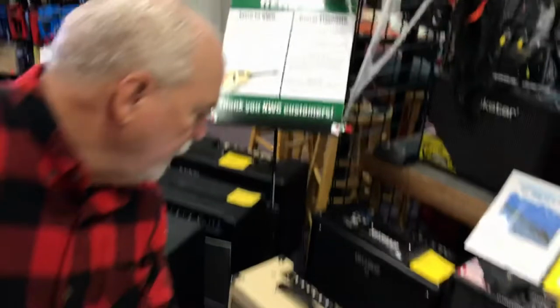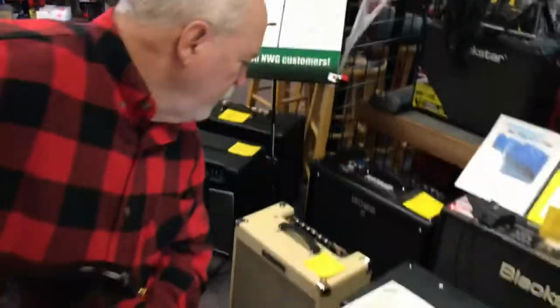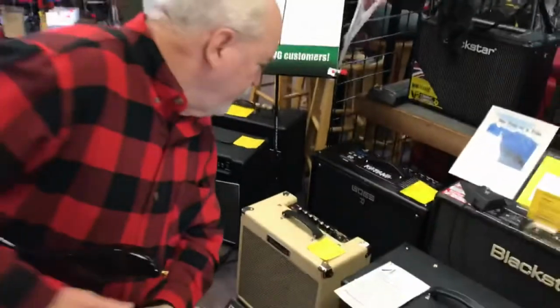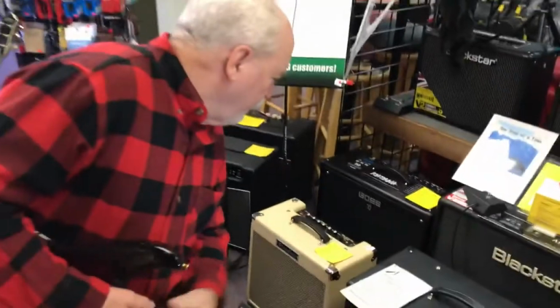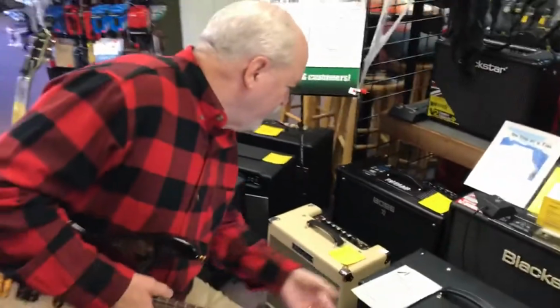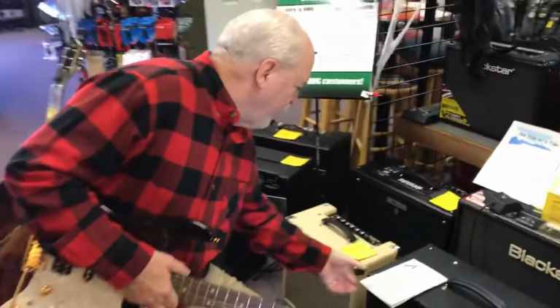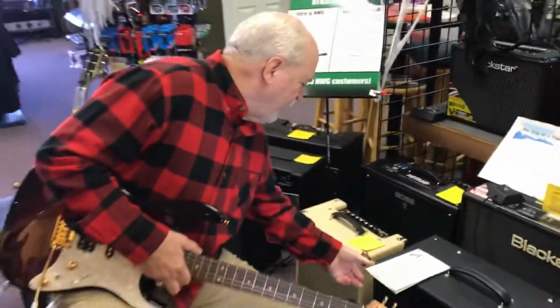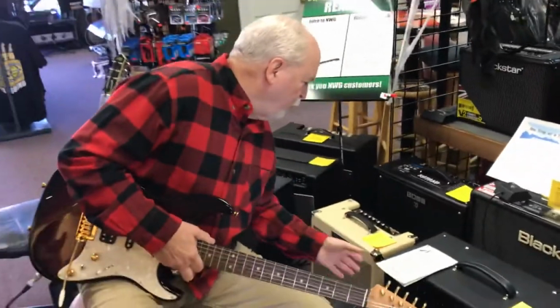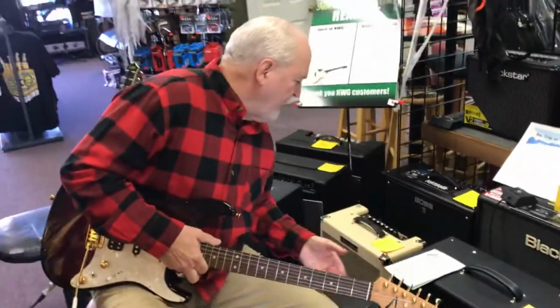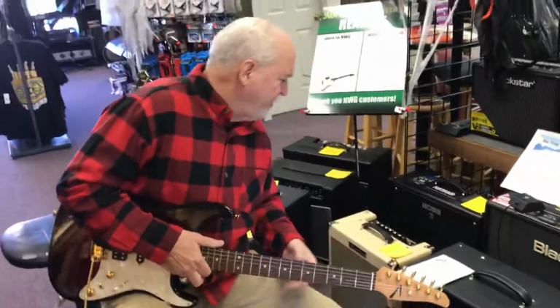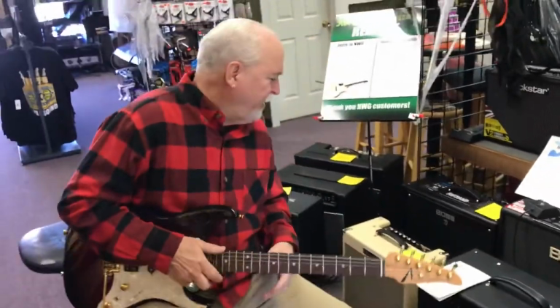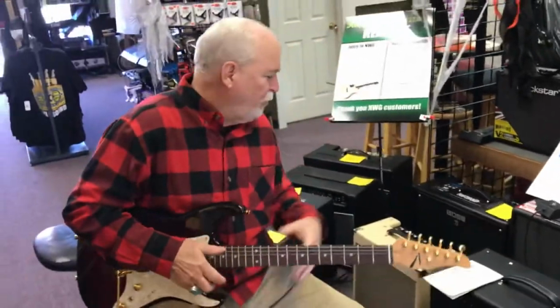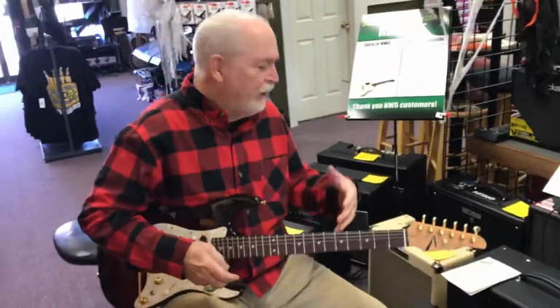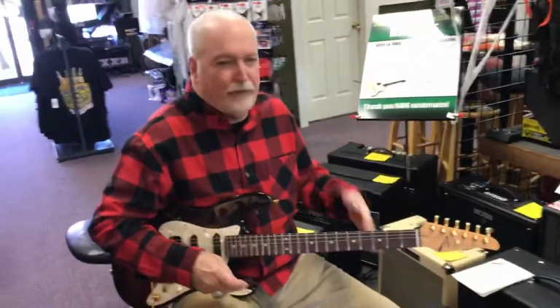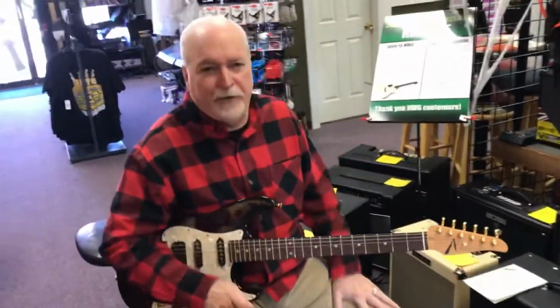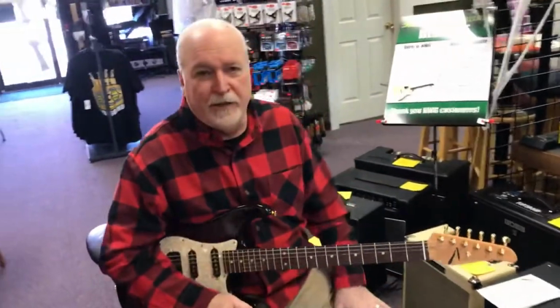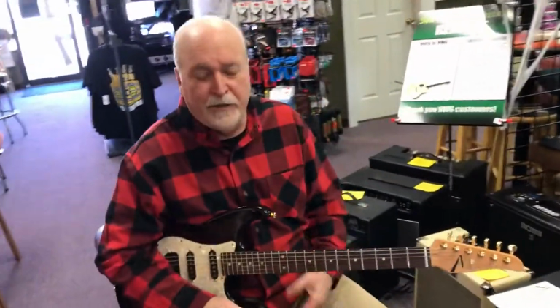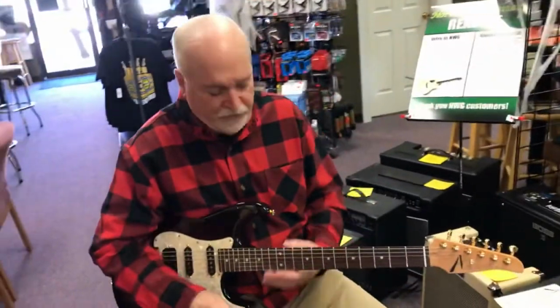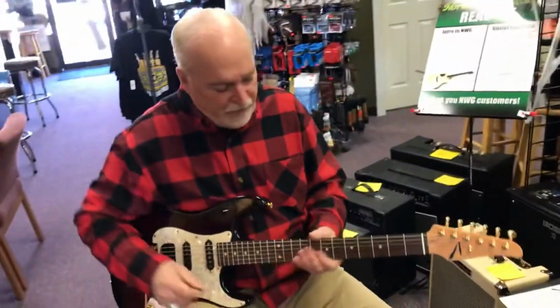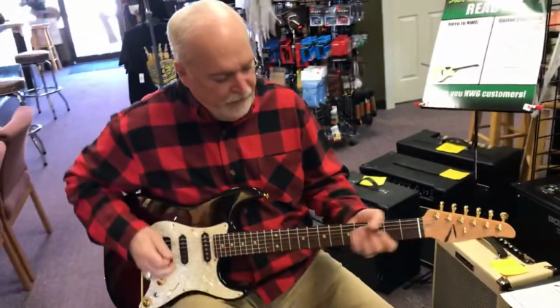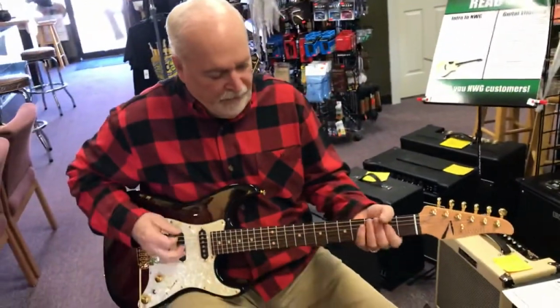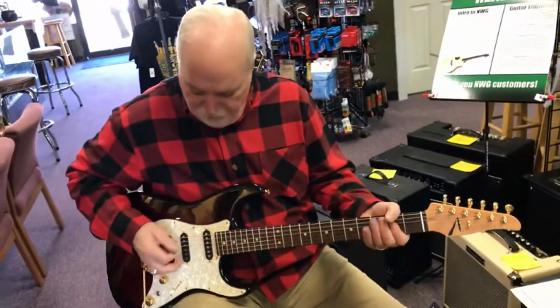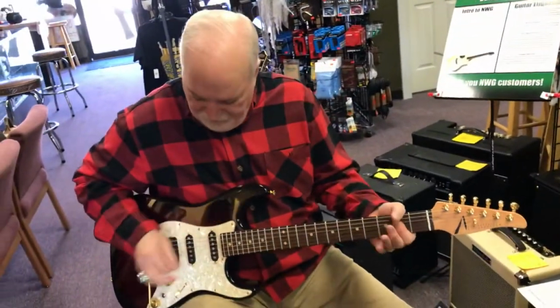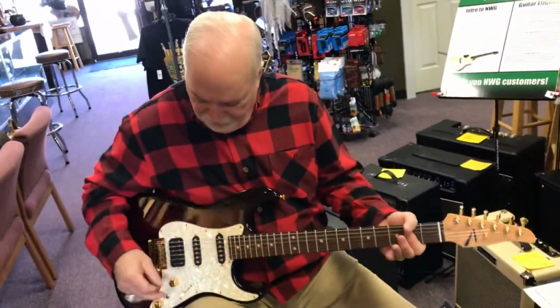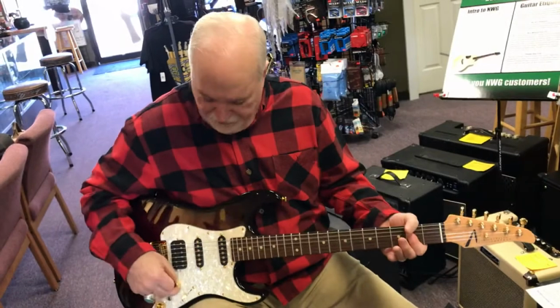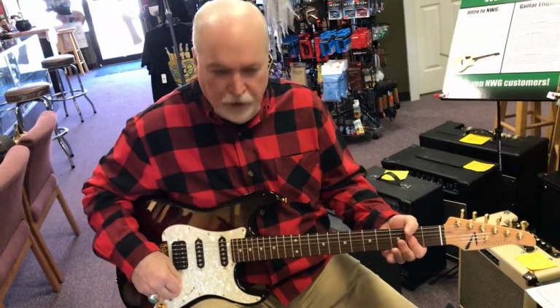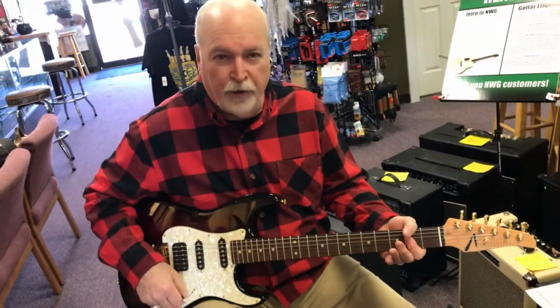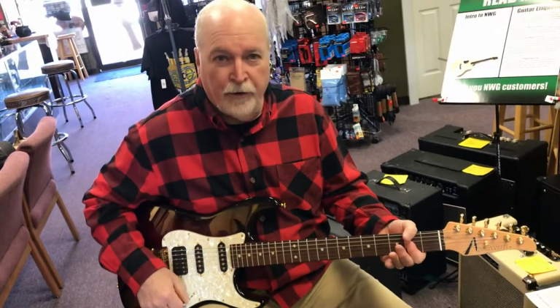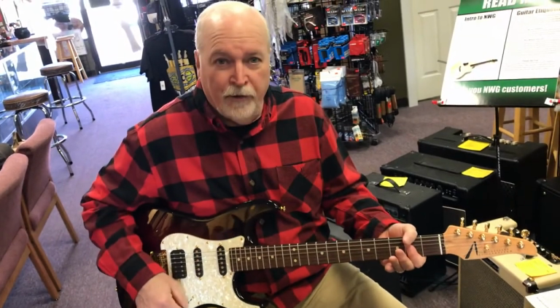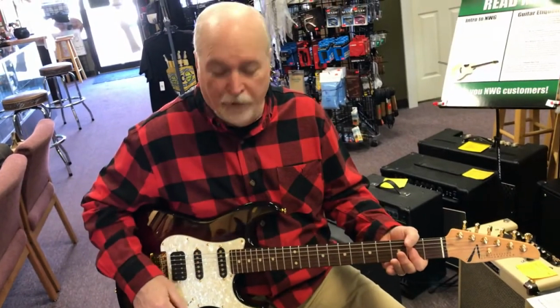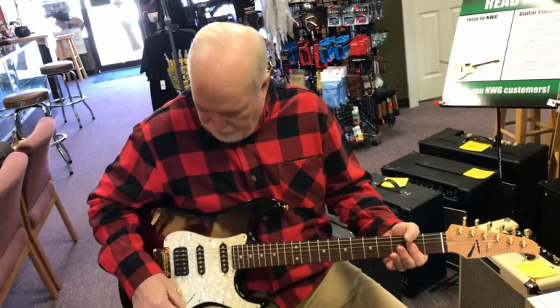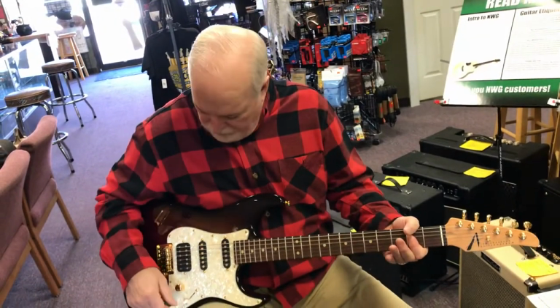Let's see what frets they have — low-rise frets, 1-11/16-inch nut. It's really a great guitar, very playable.